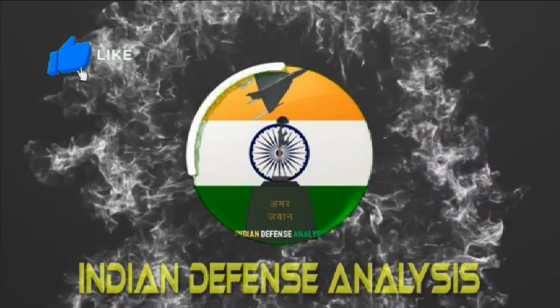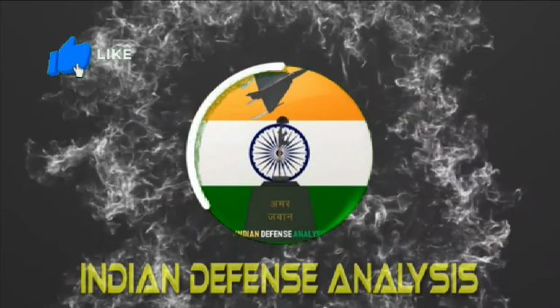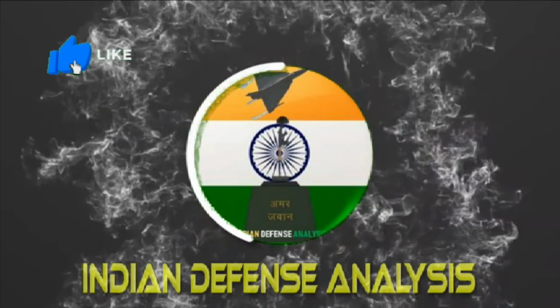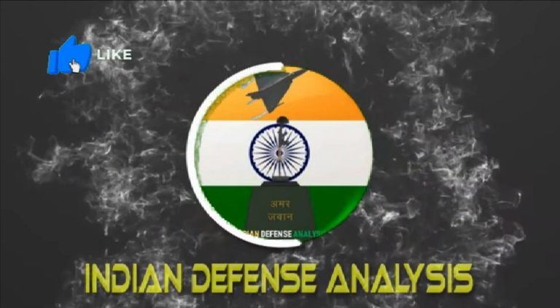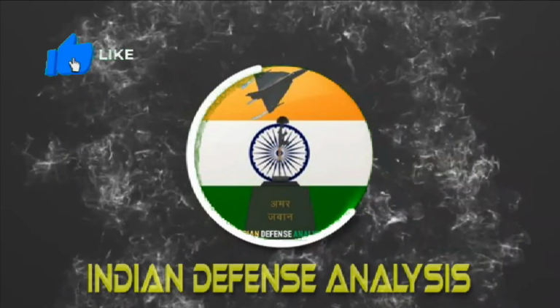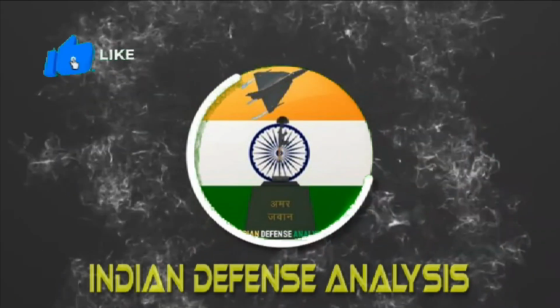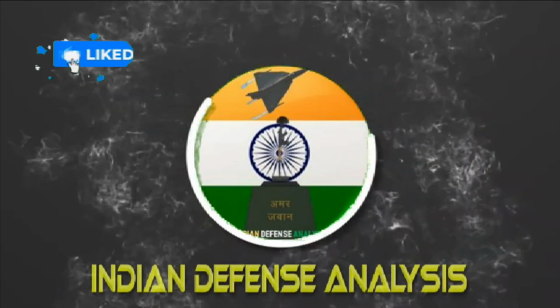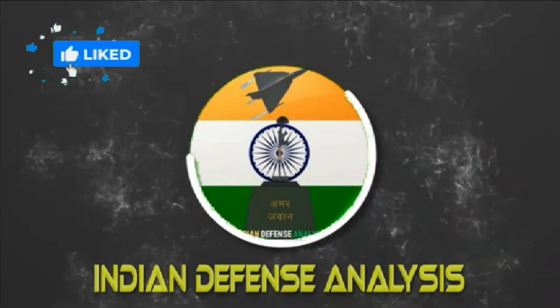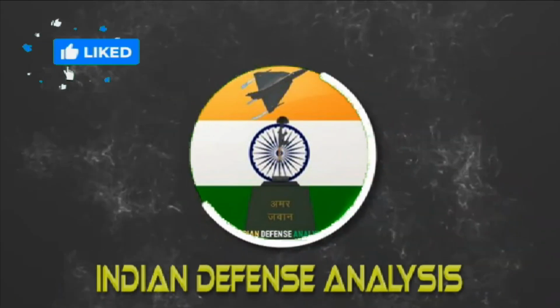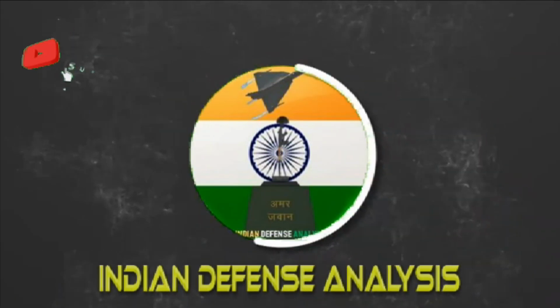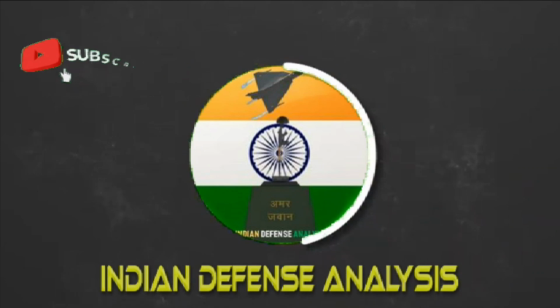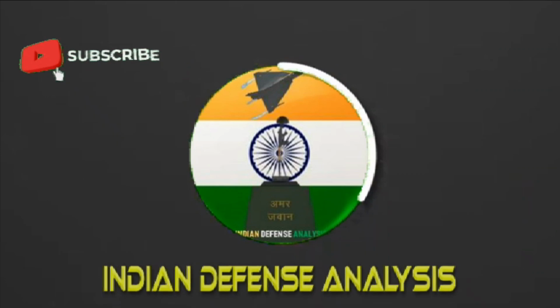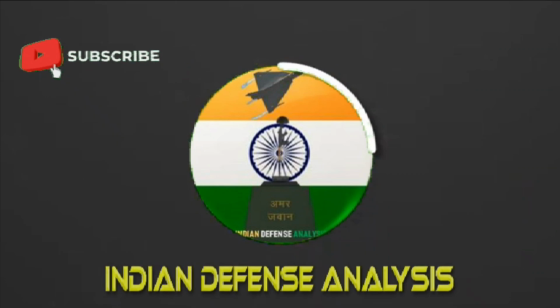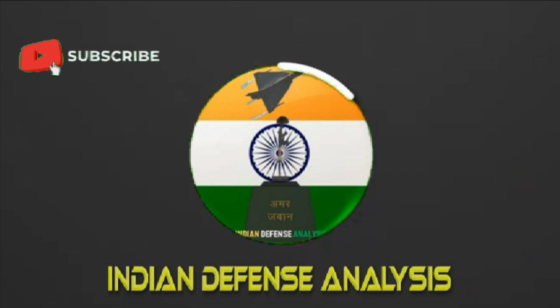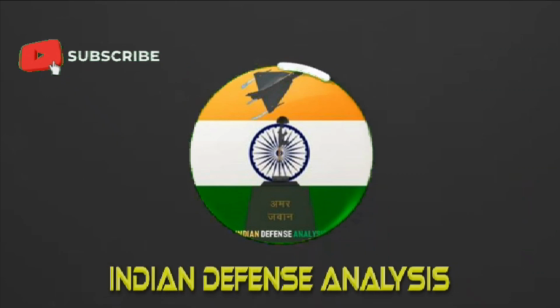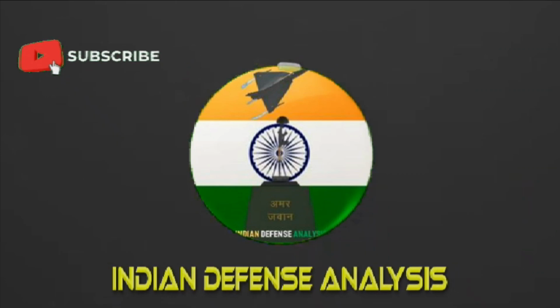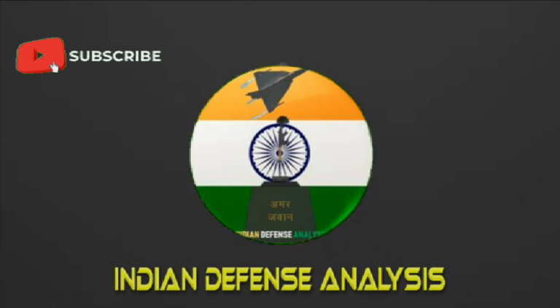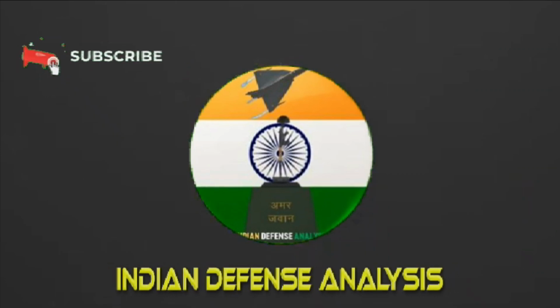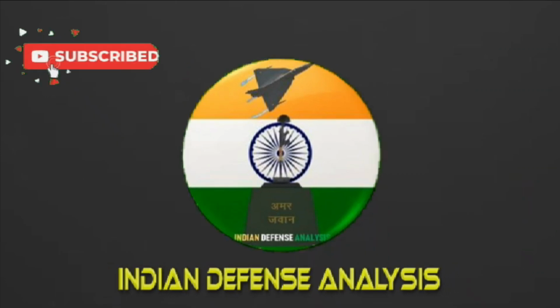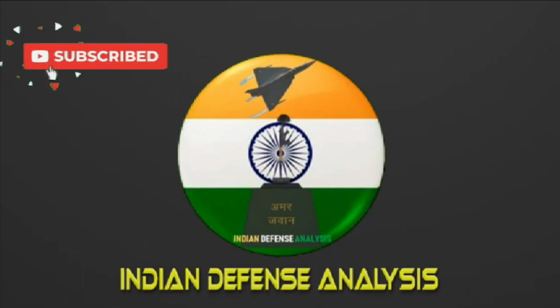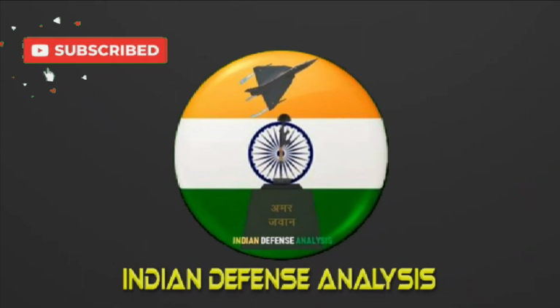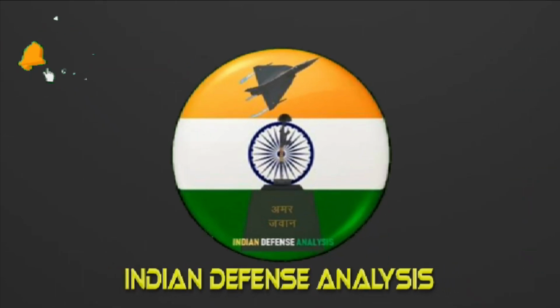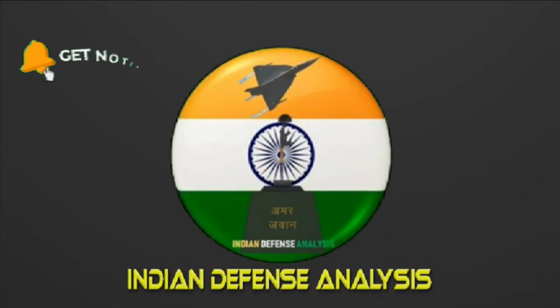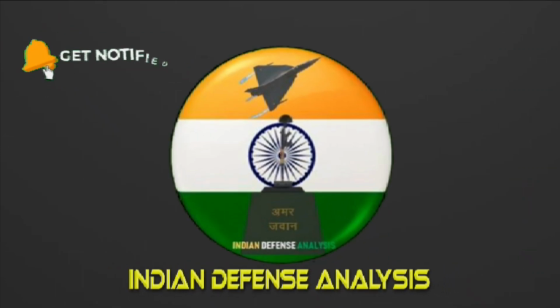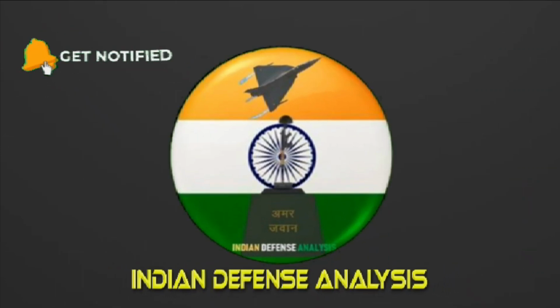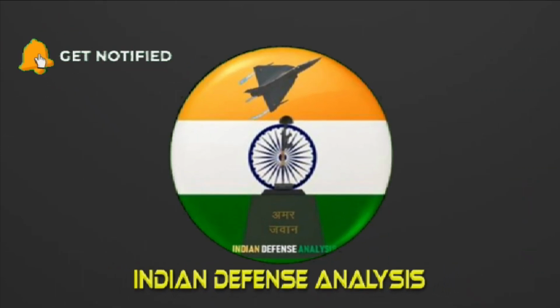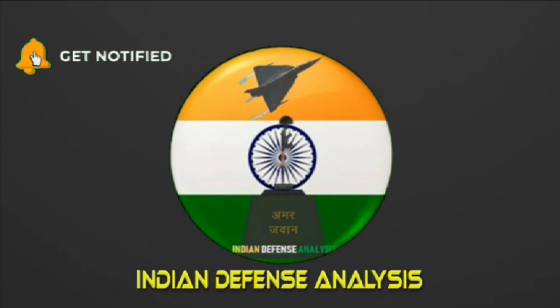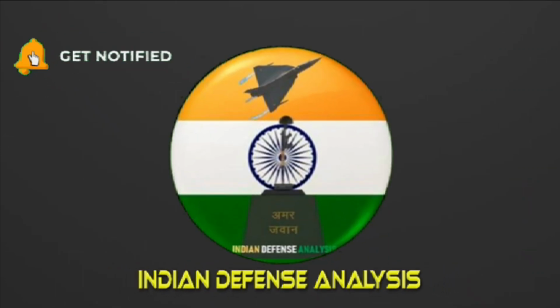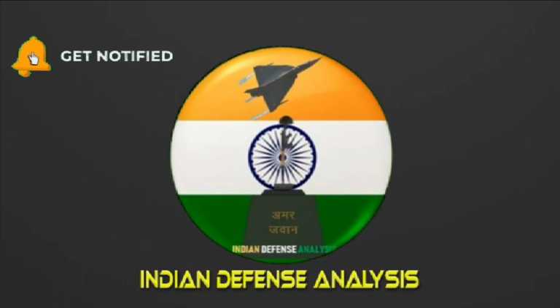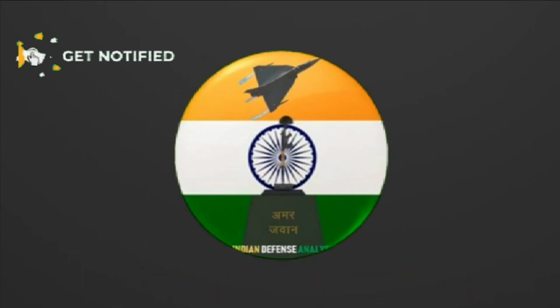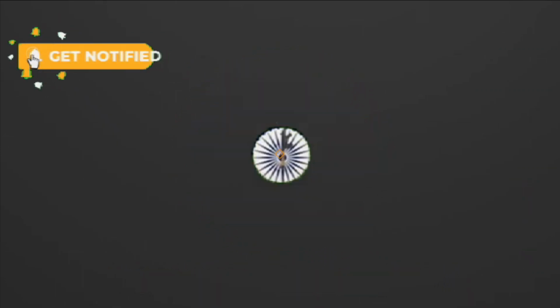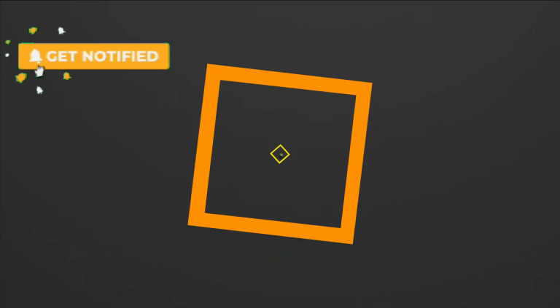Hello and welcome back to Indian Defense Analysis, where we bring to you all the latest developments happening in the defense sector.